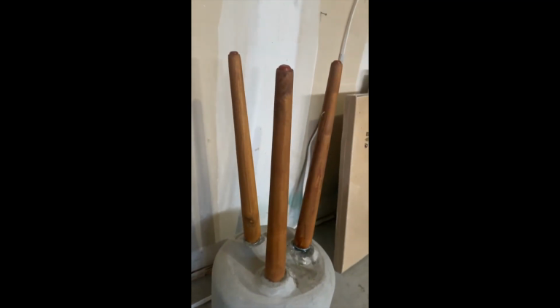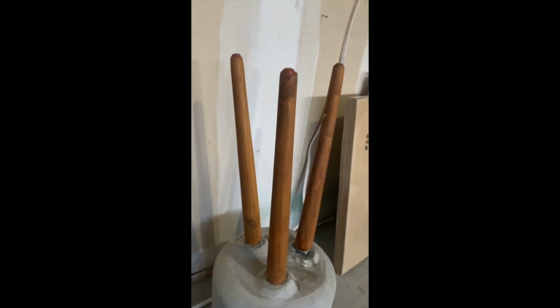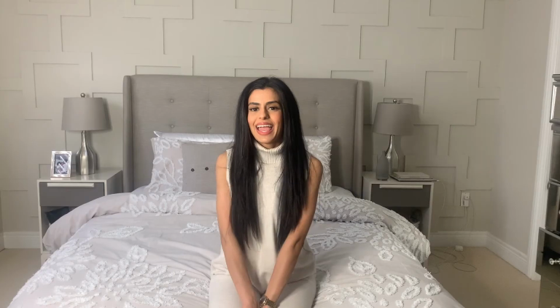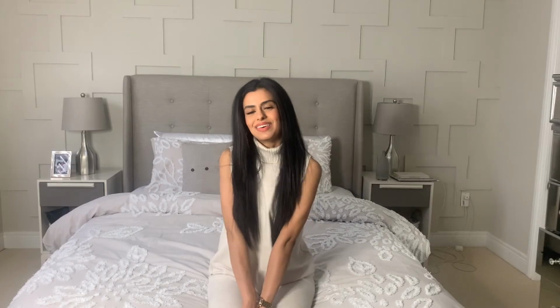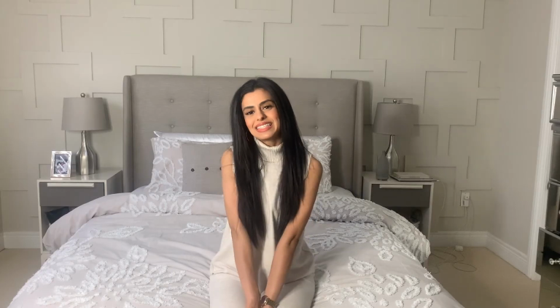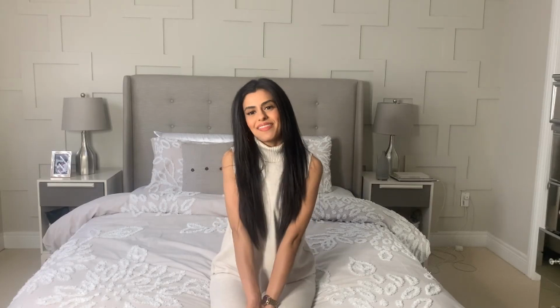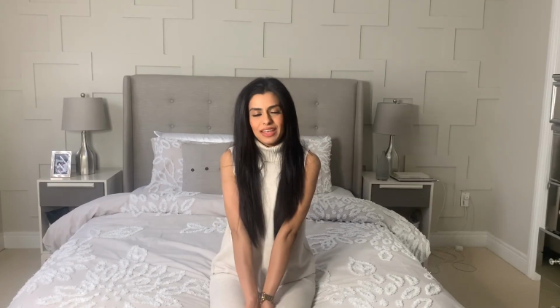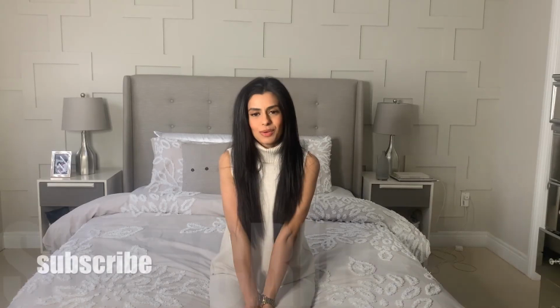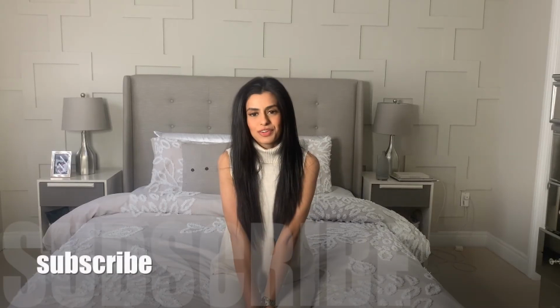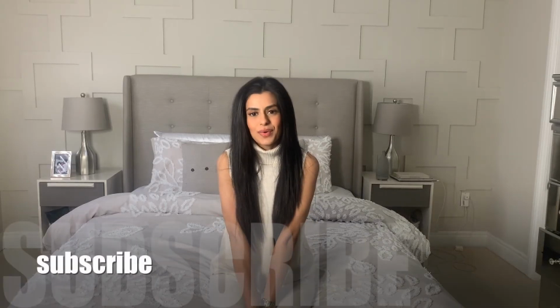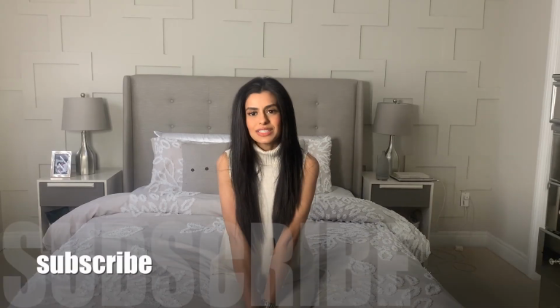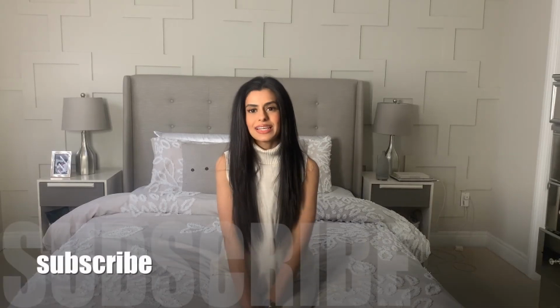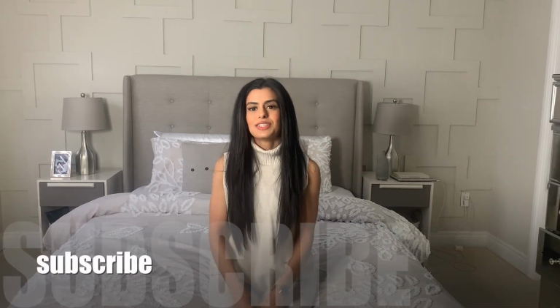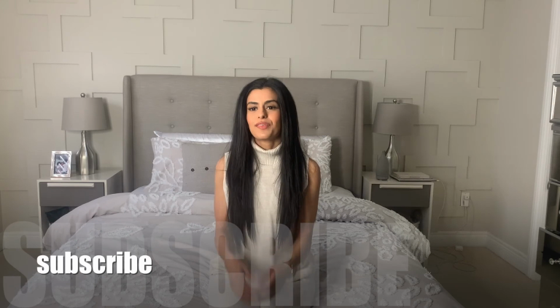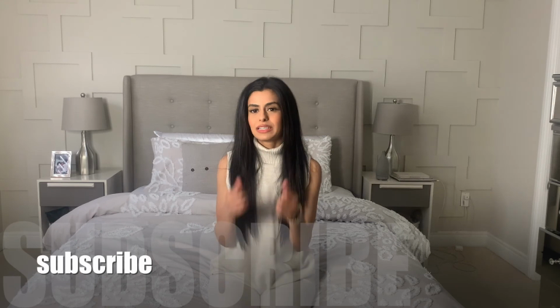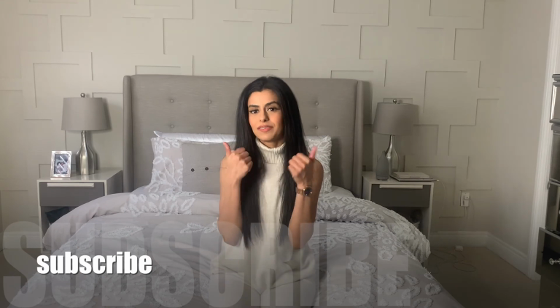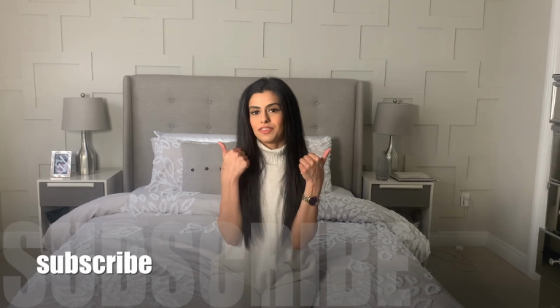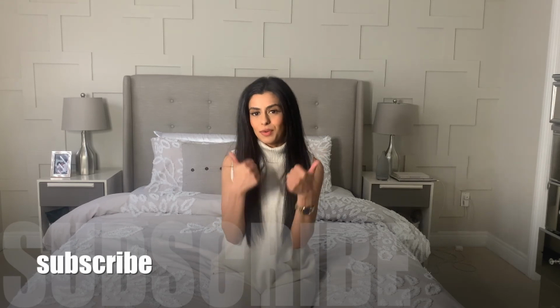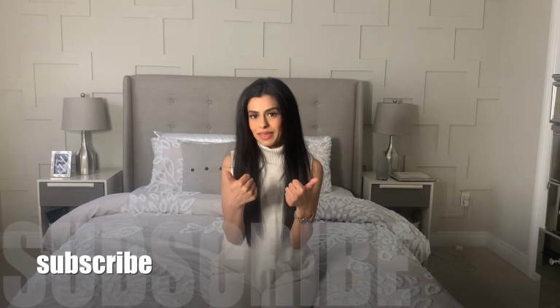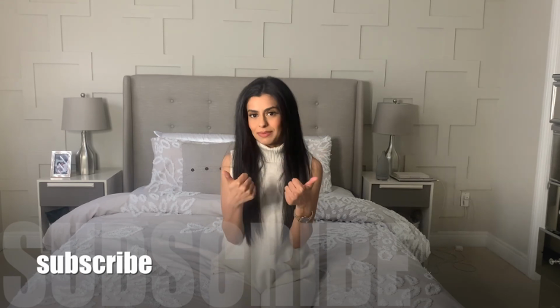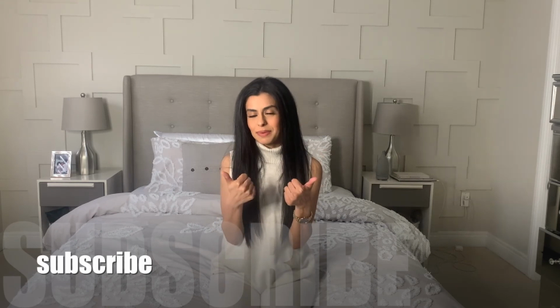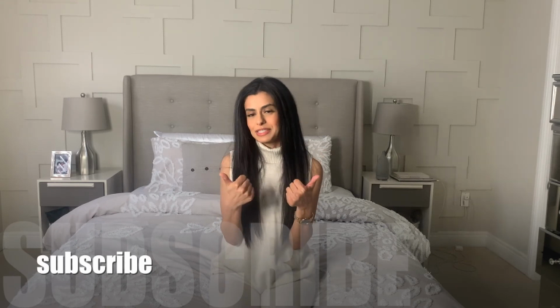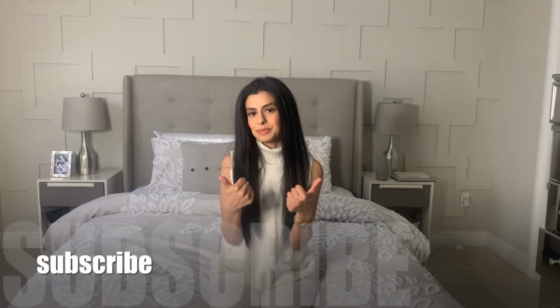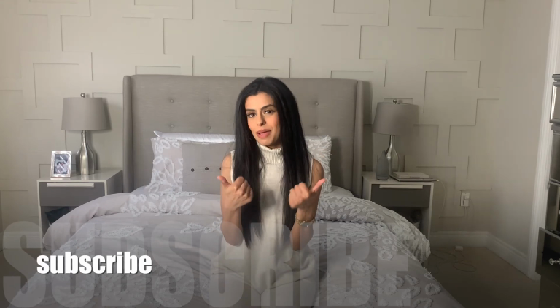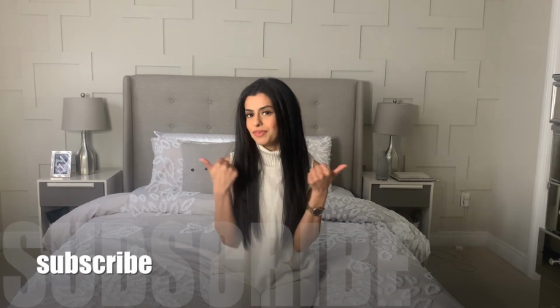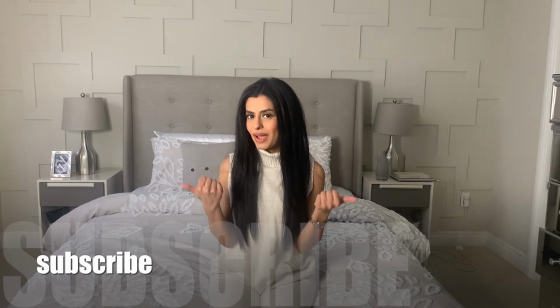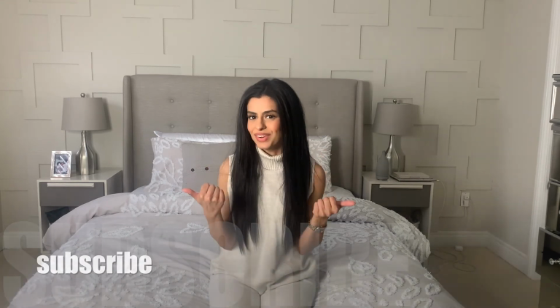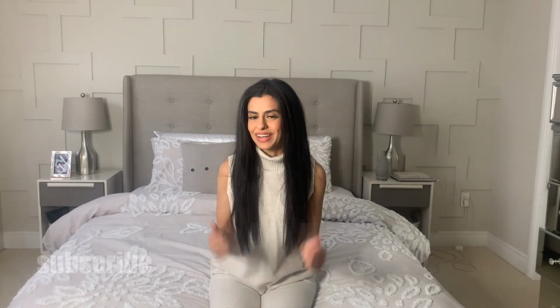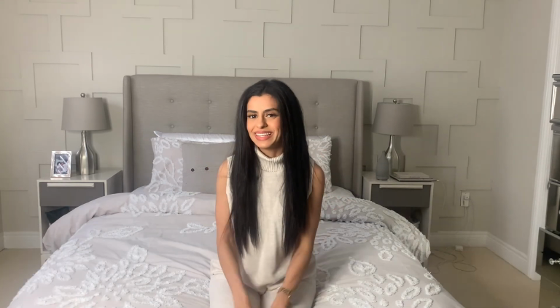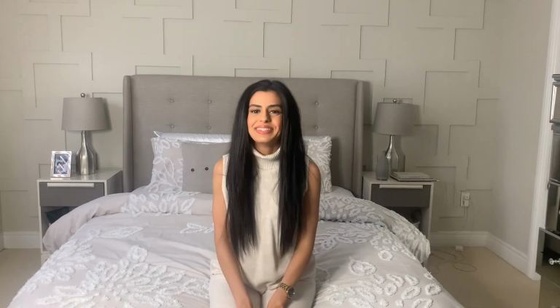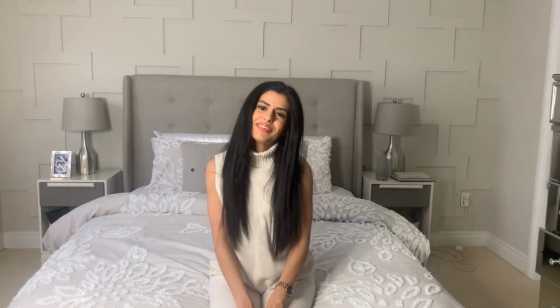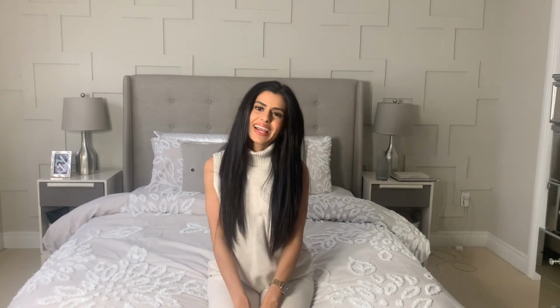Thank you so much for watching! Don't forget to give this video a big thumbs up and subscribe if you haven't already. Bye, guys!